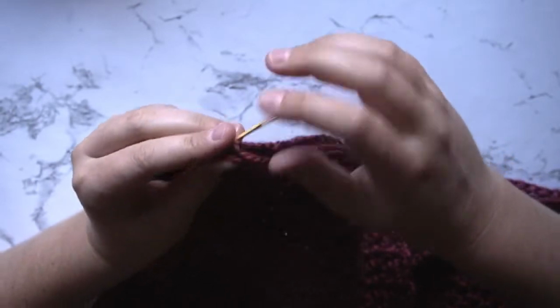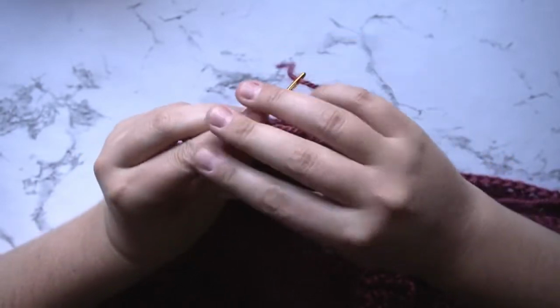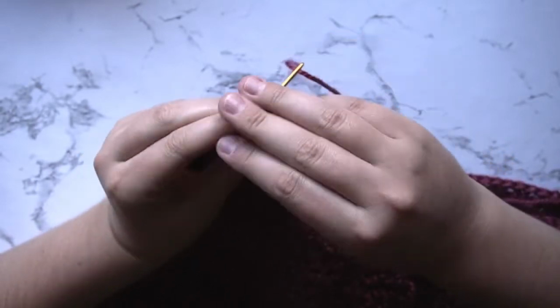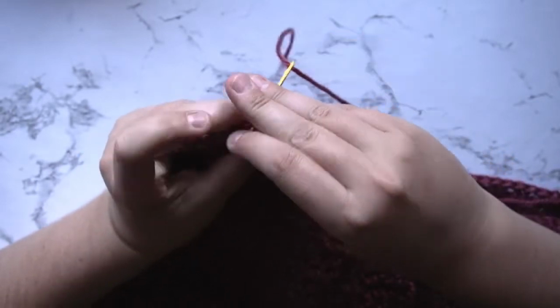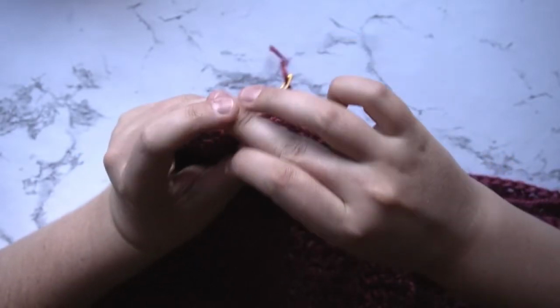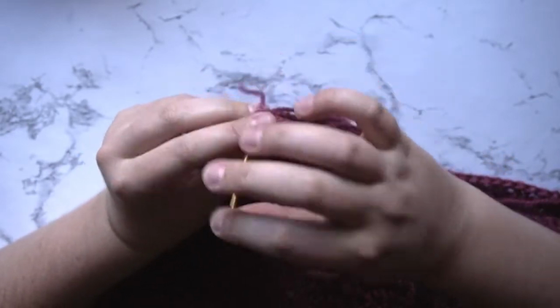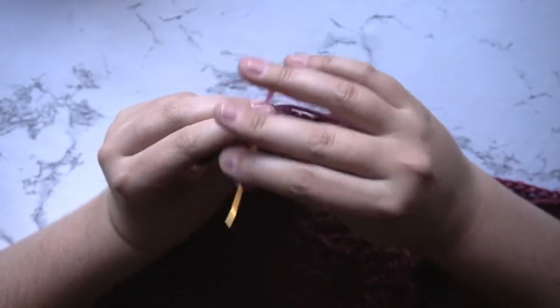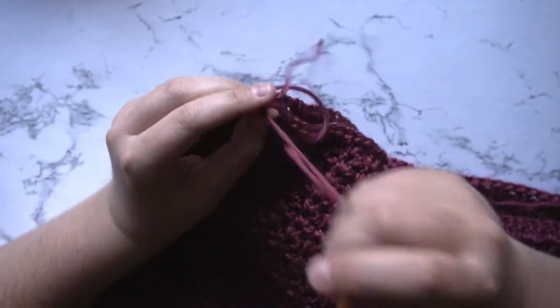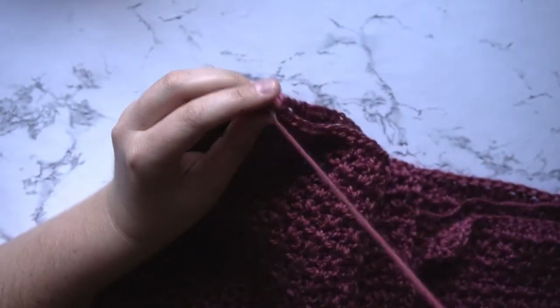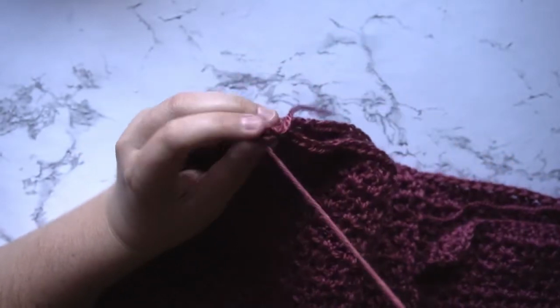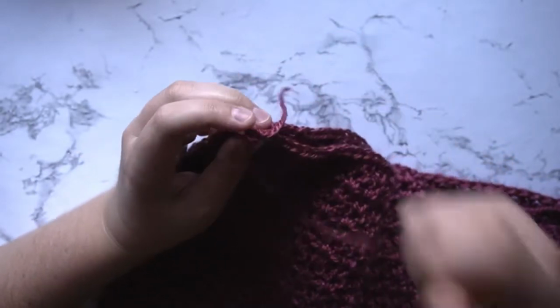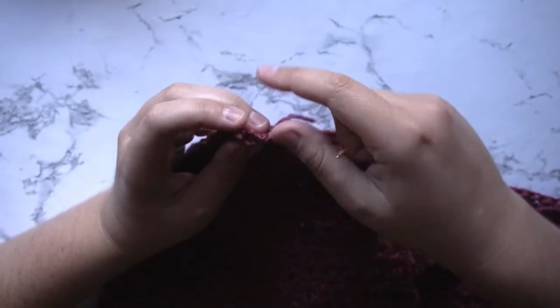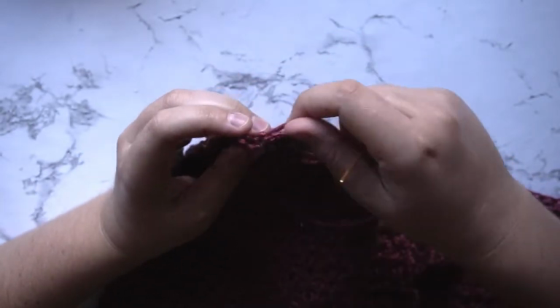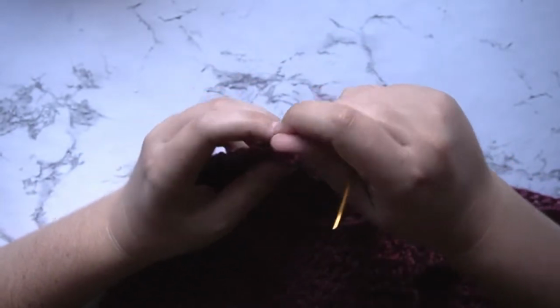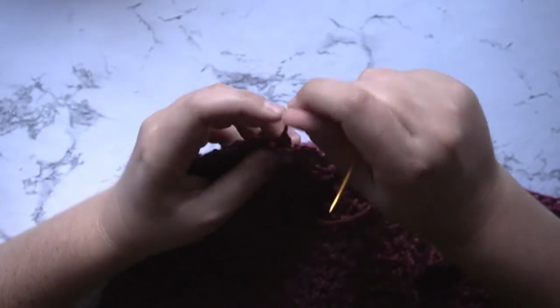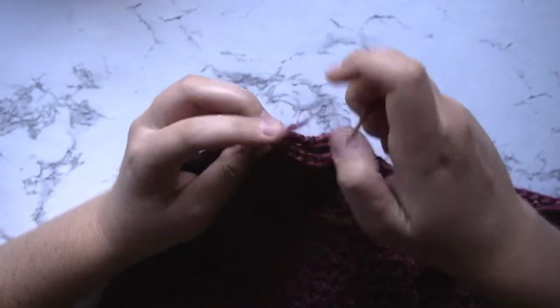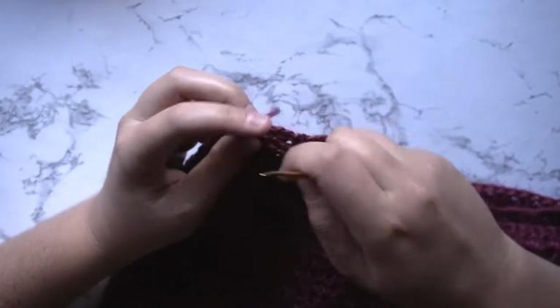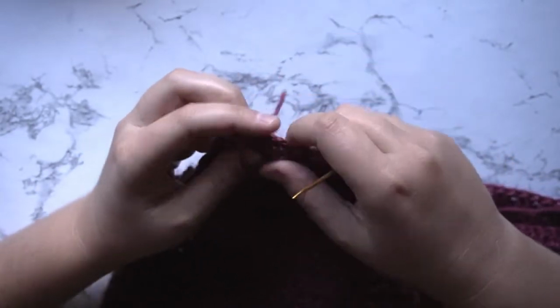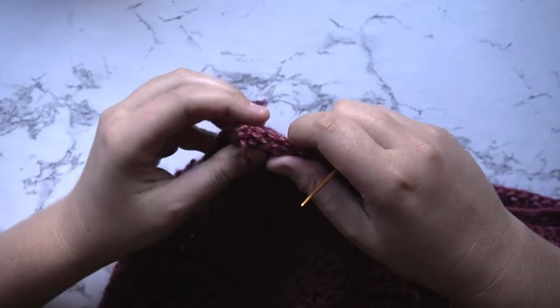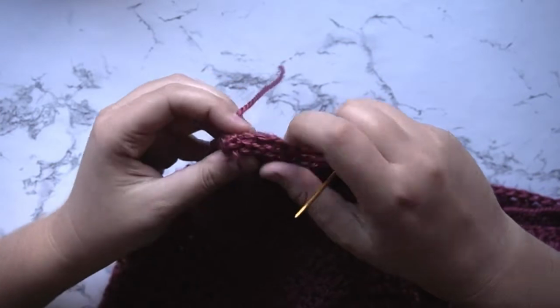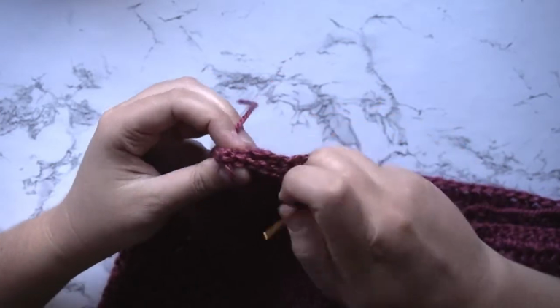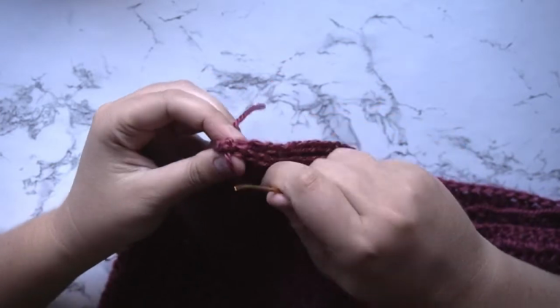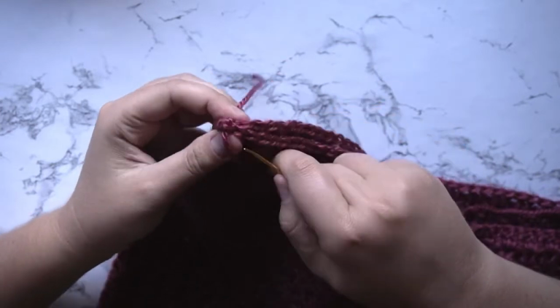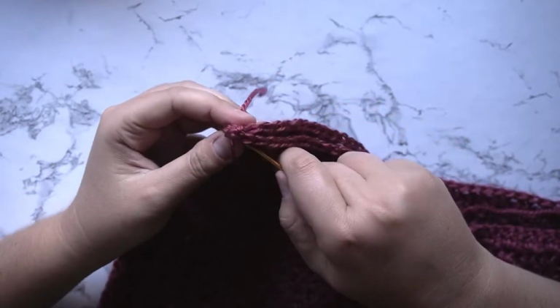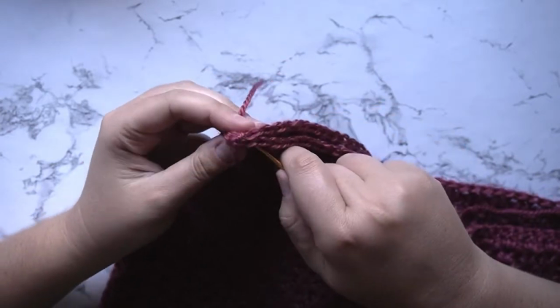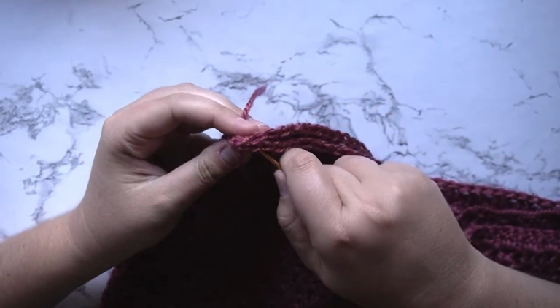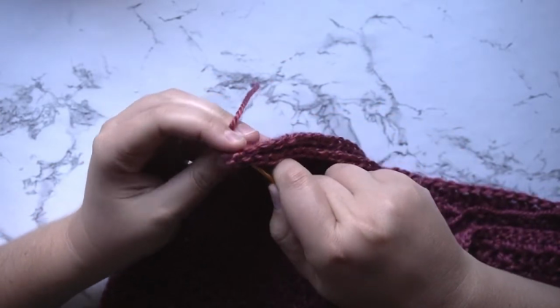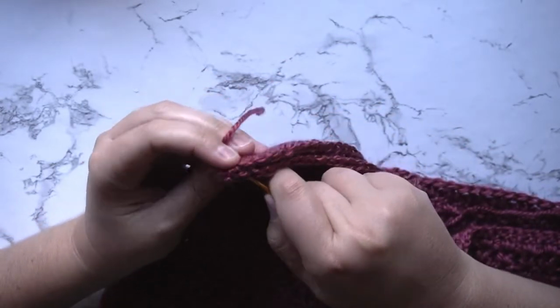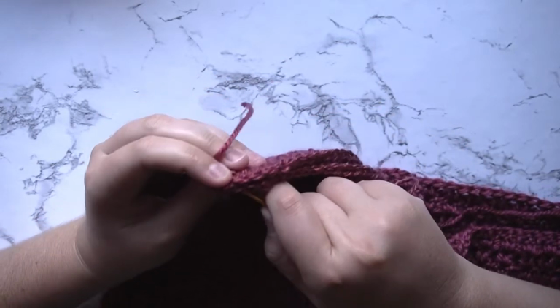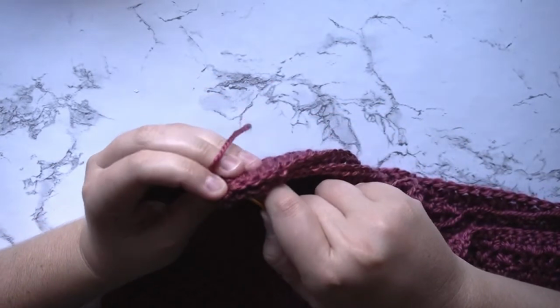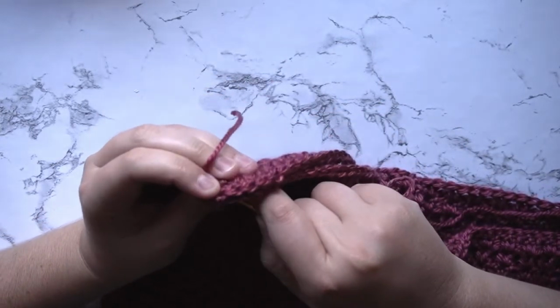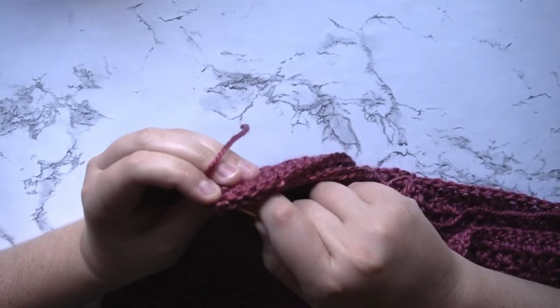I'm going to go ahead and show you how I seam here, but you can use whatever seaming method you prefer.